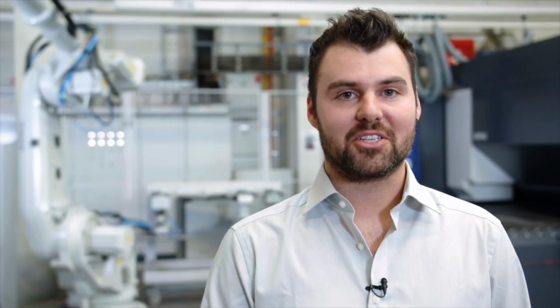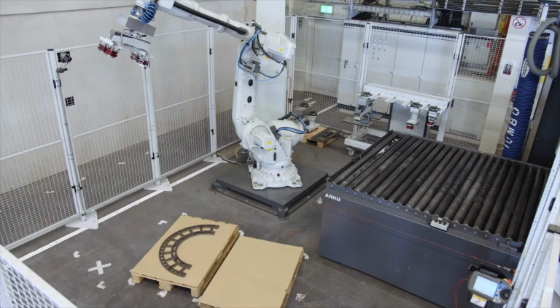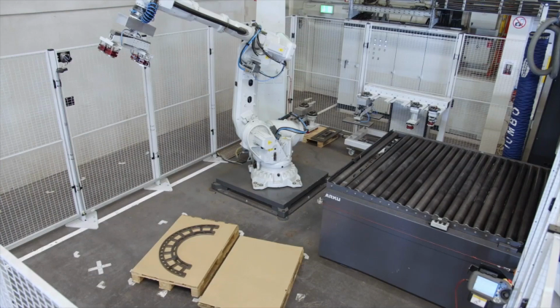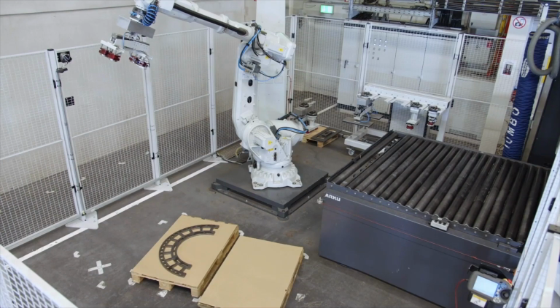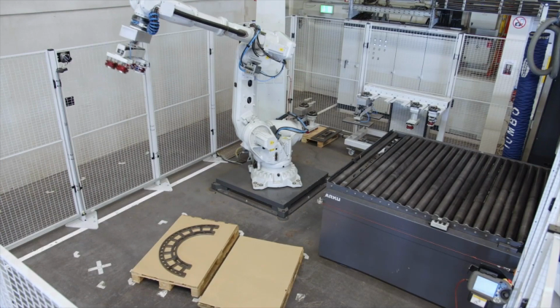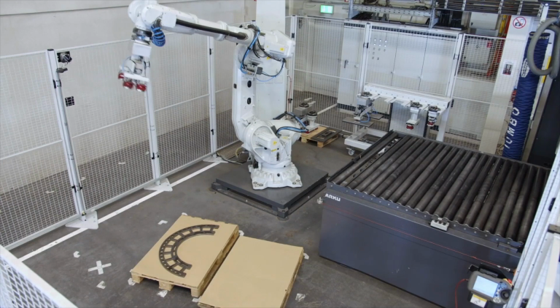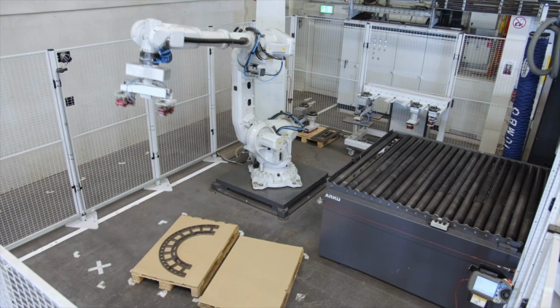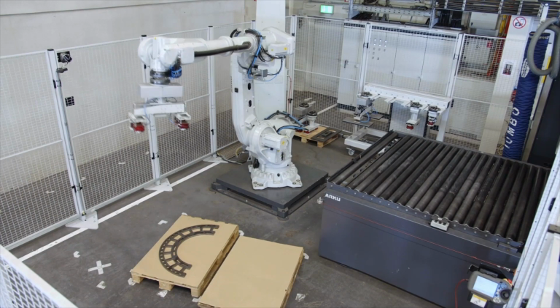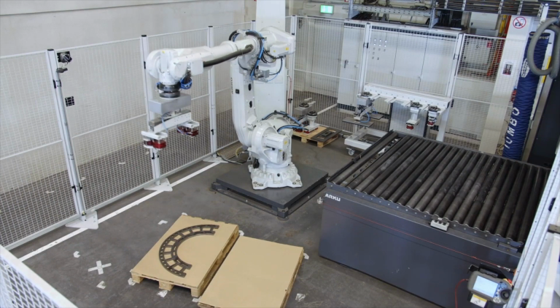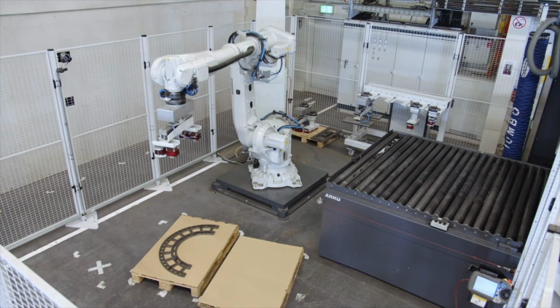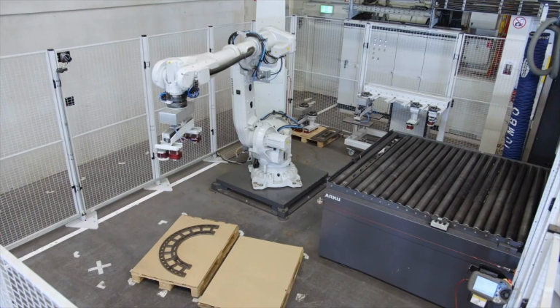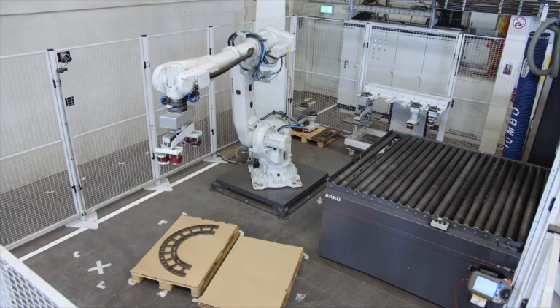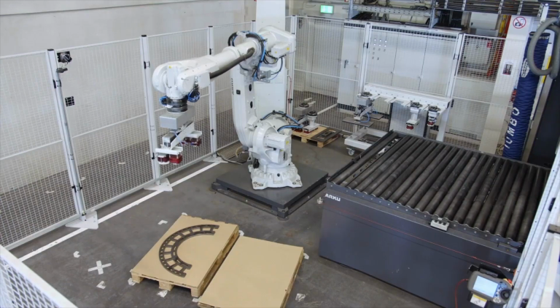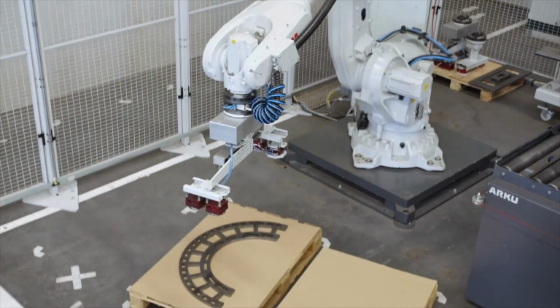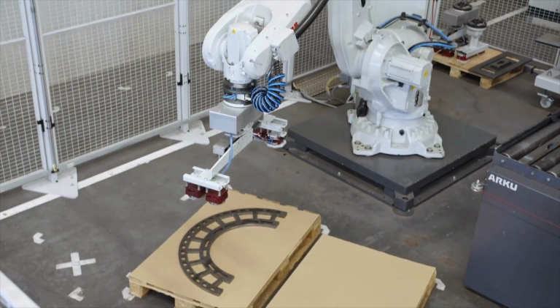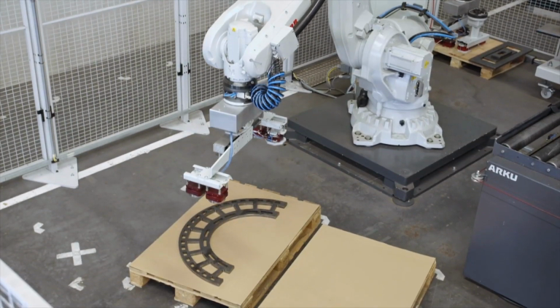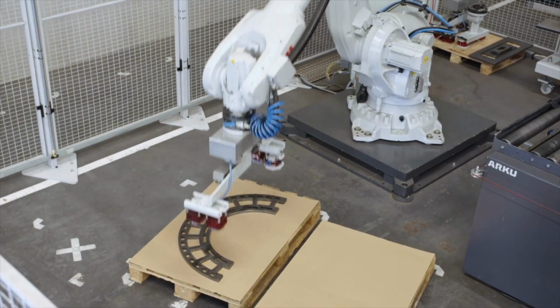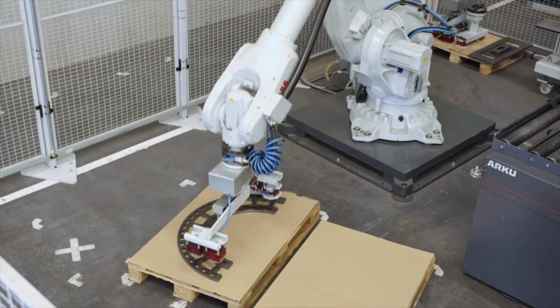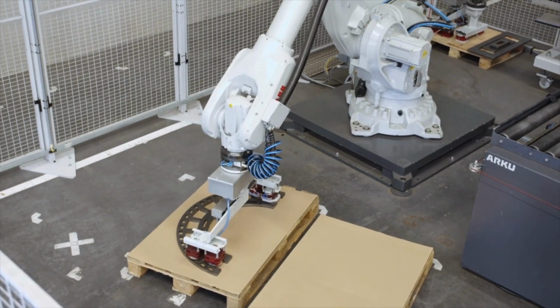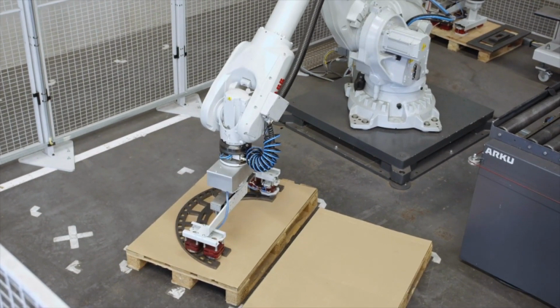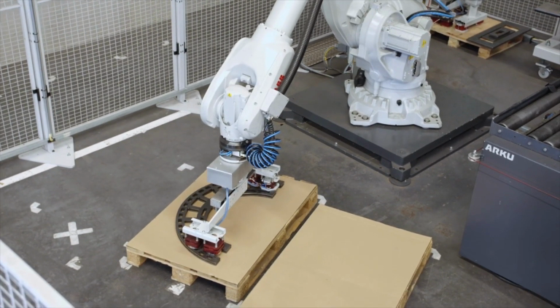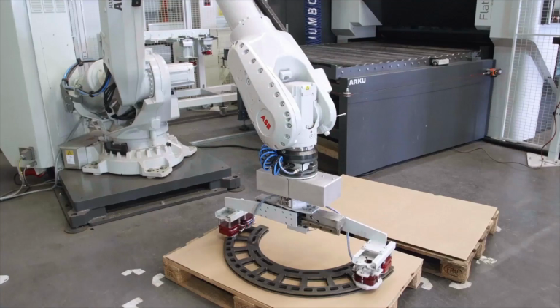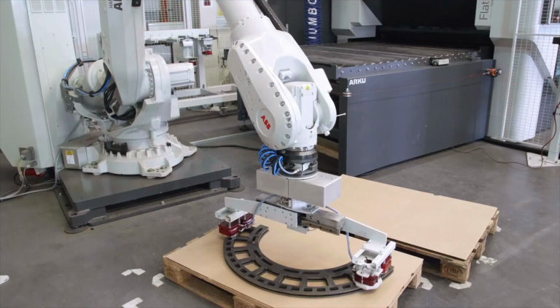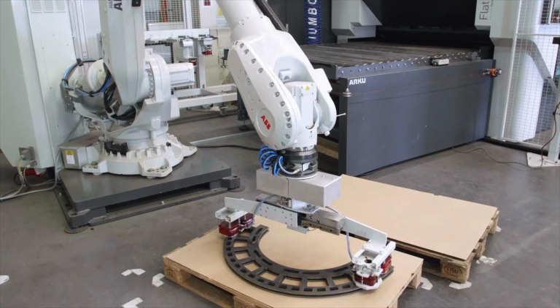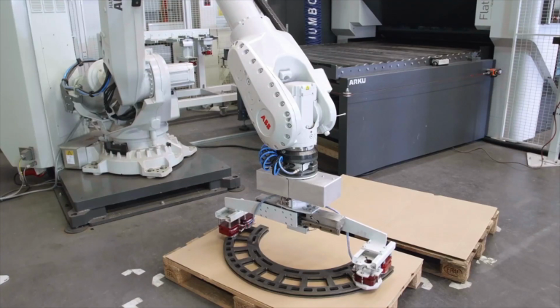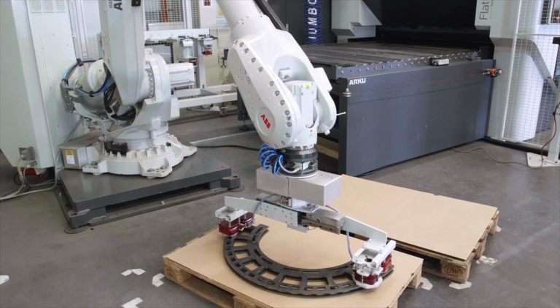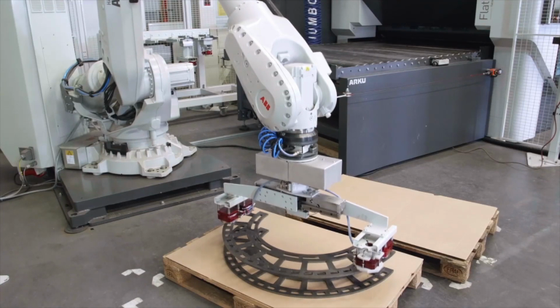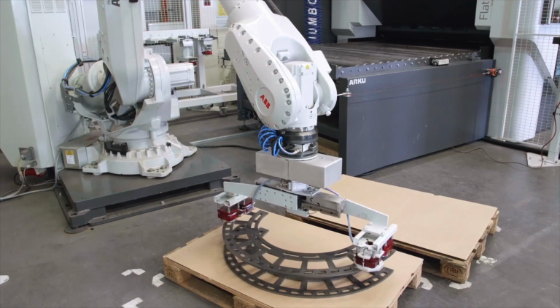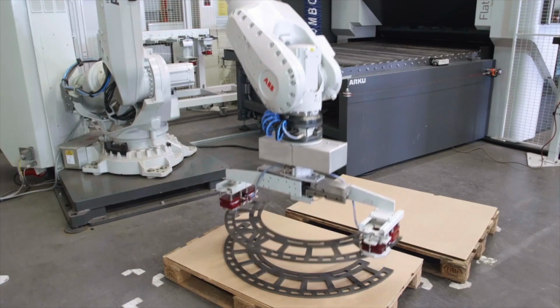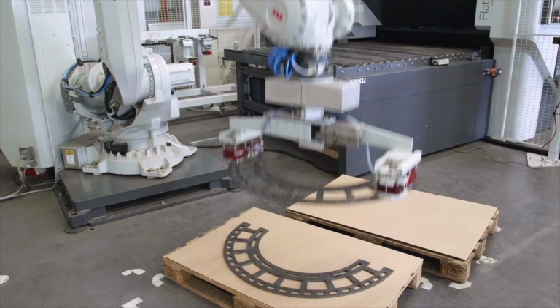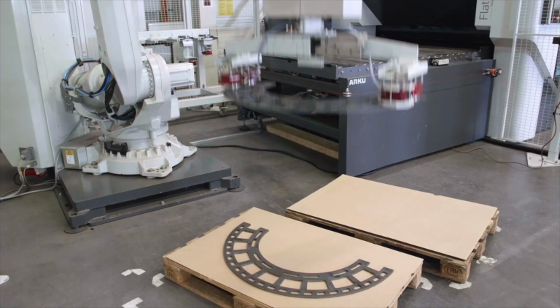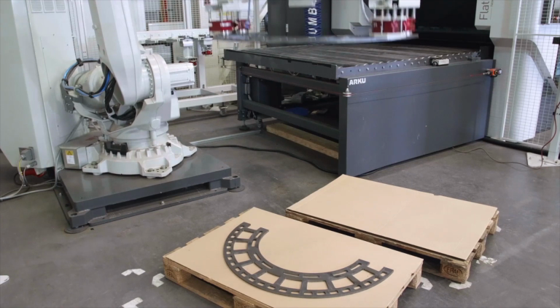With the correct gripper, the robot starts its processing, takes the parts from the pallet, and places them onto the roller conveyor.